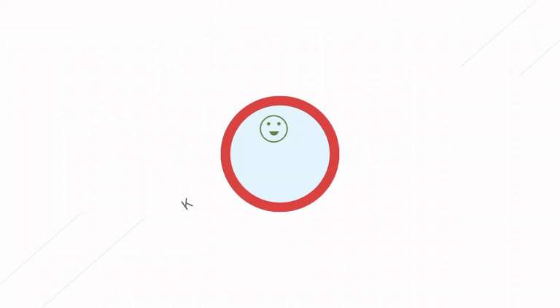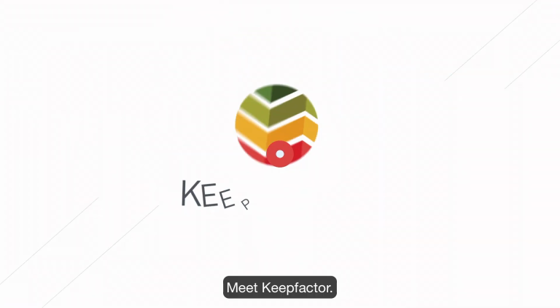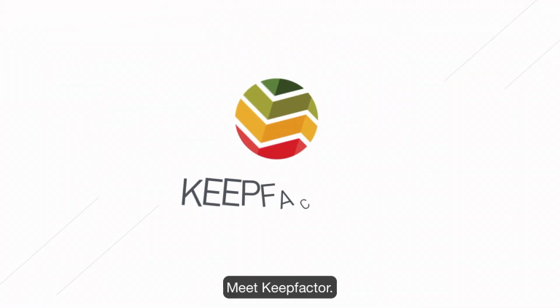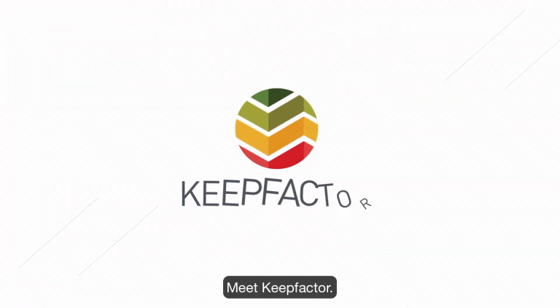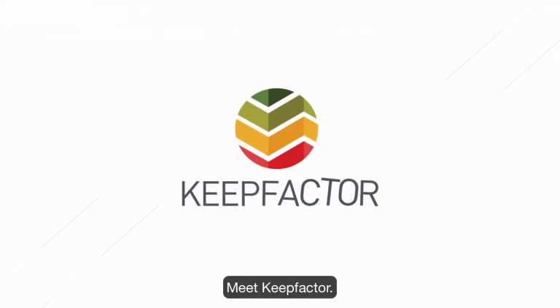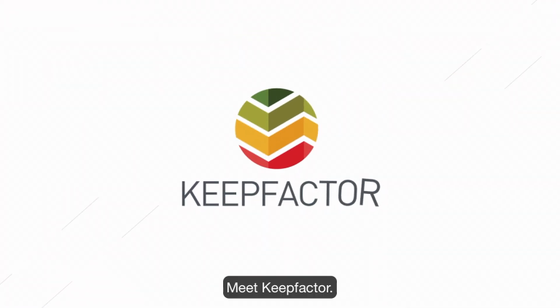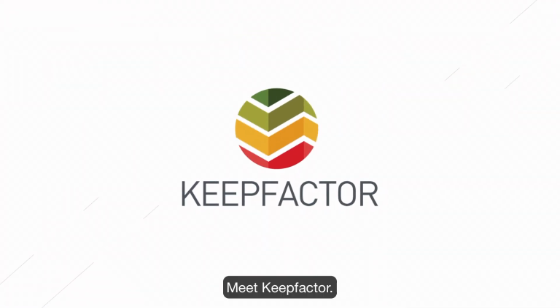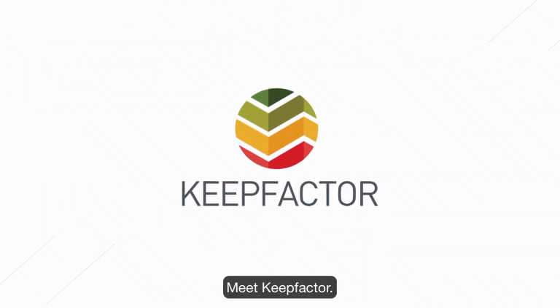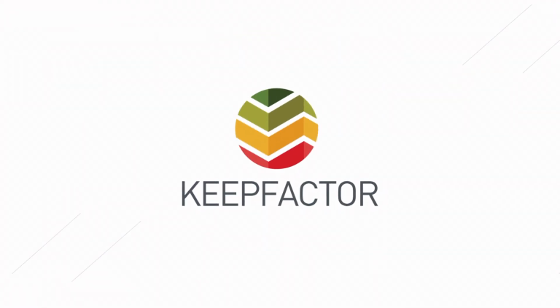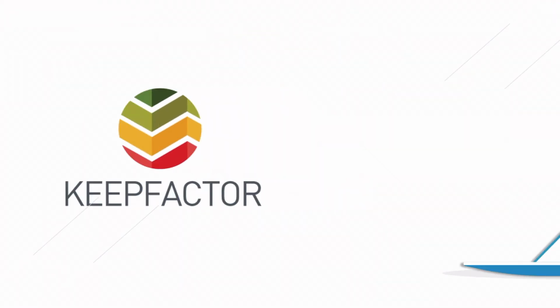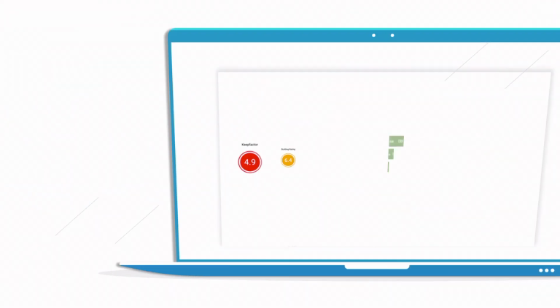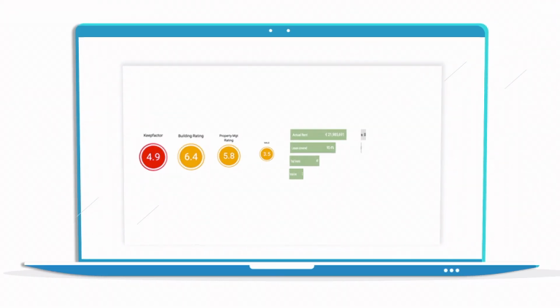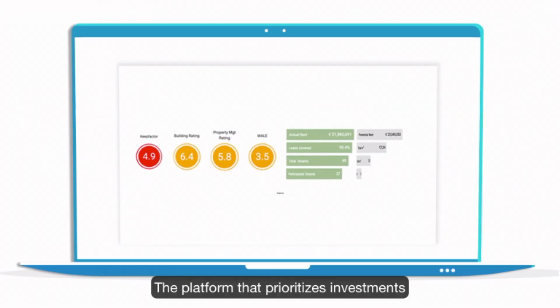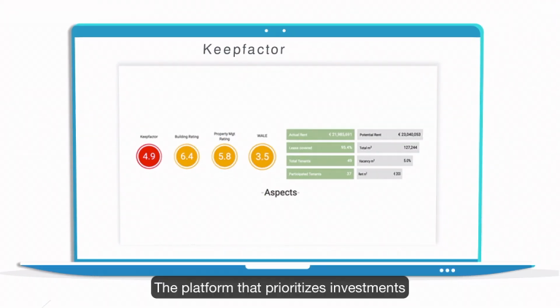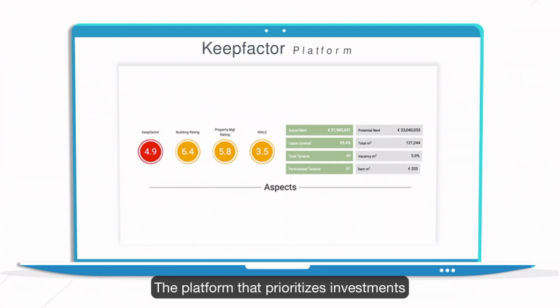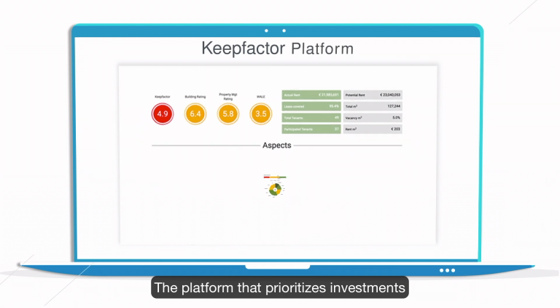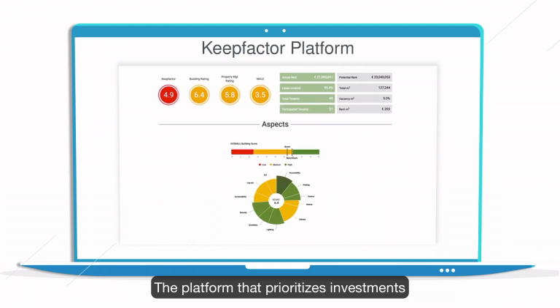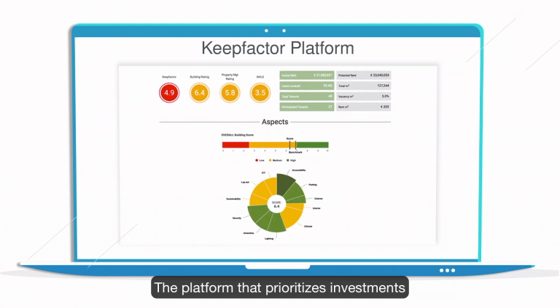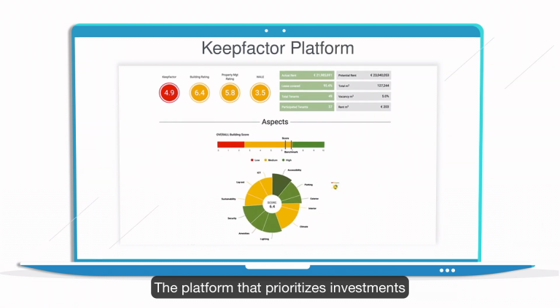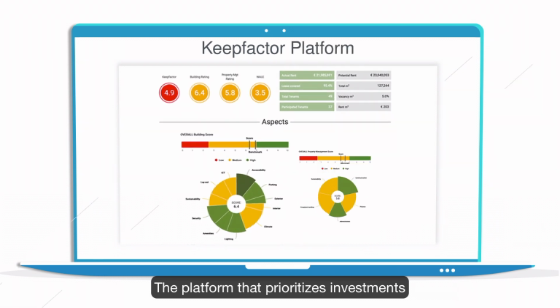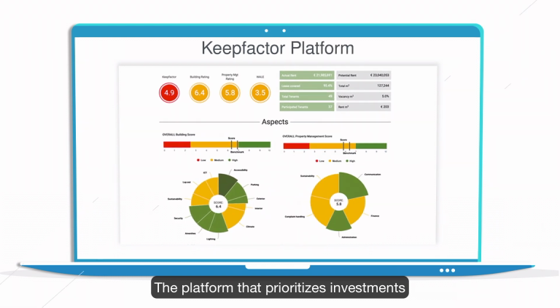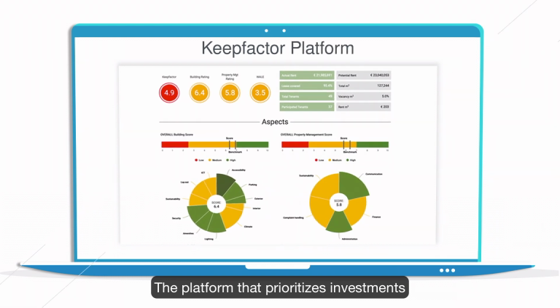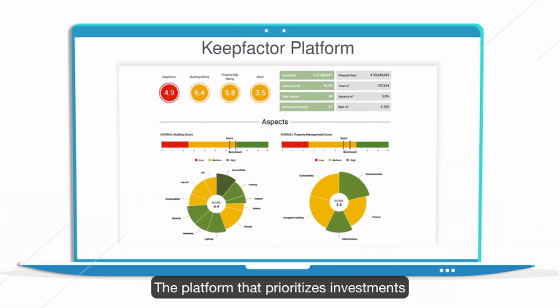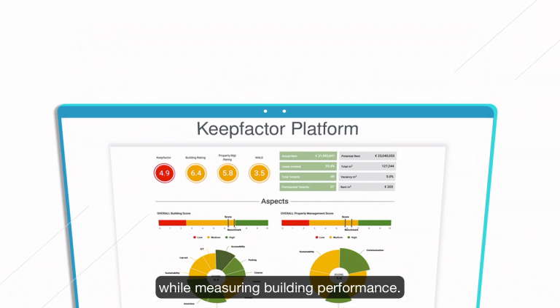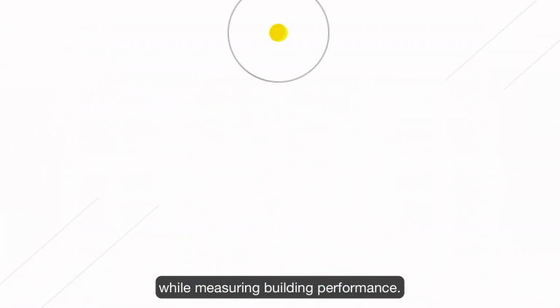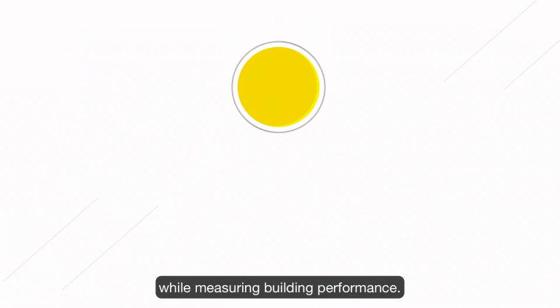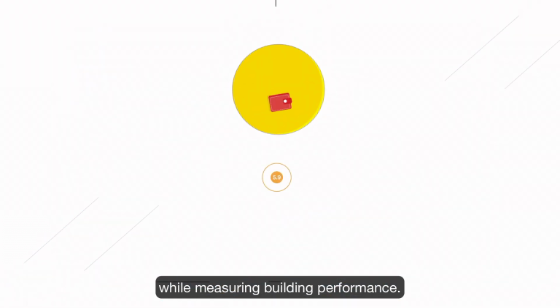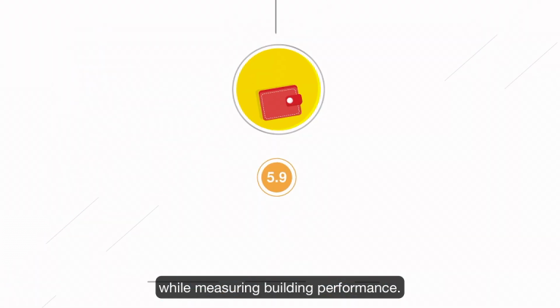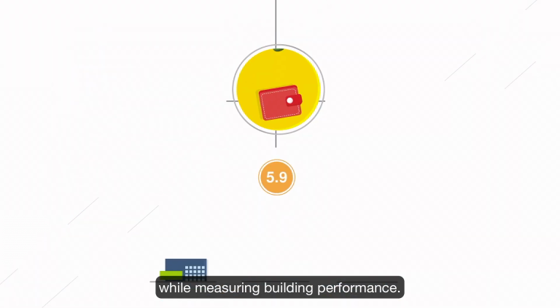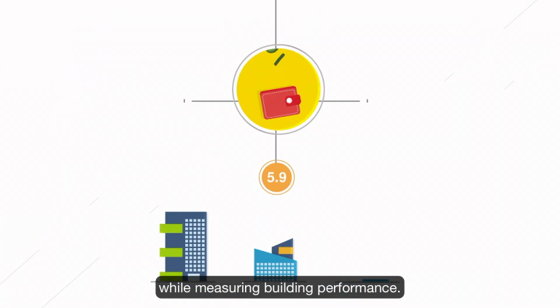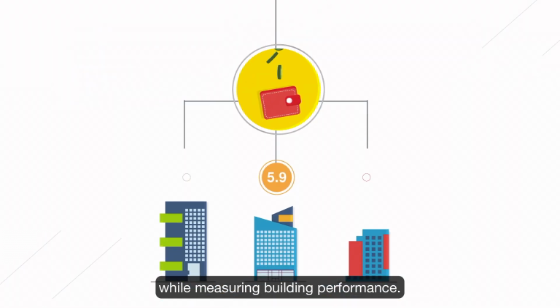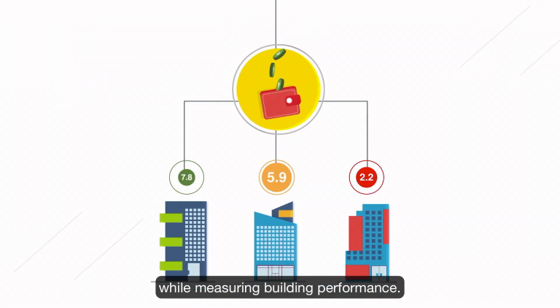Meet Keepfactor, the platform that prioritizes investments while measuring building performance.